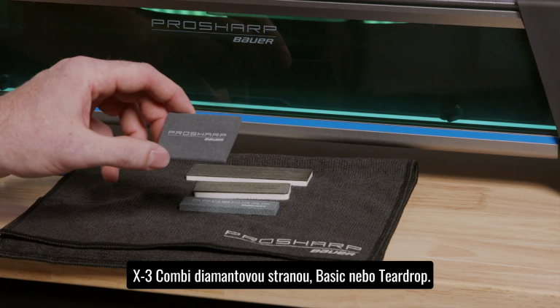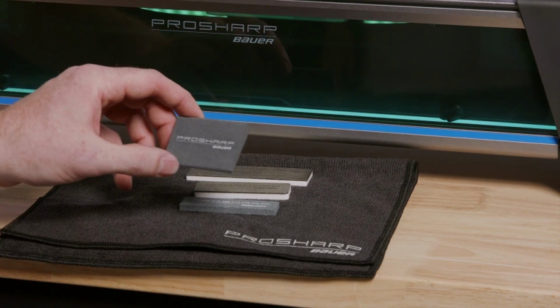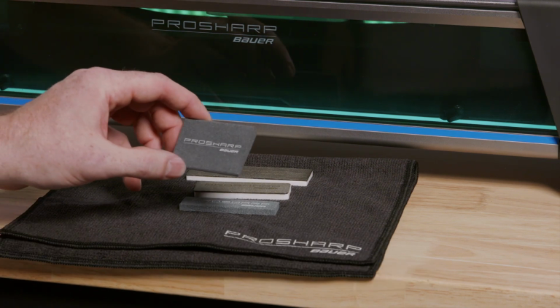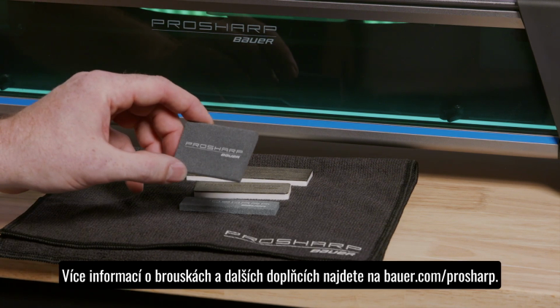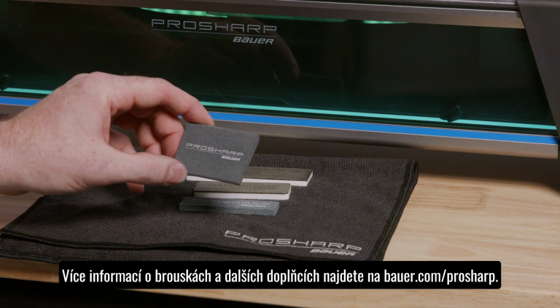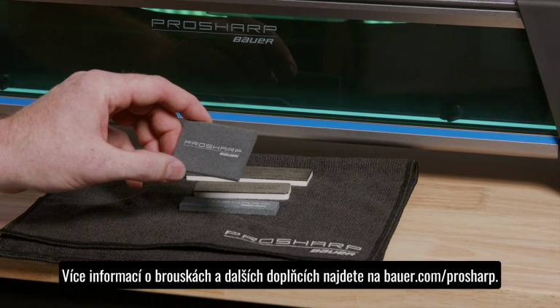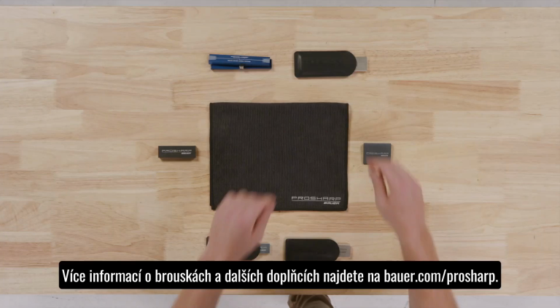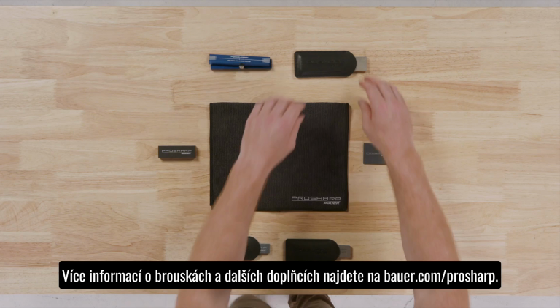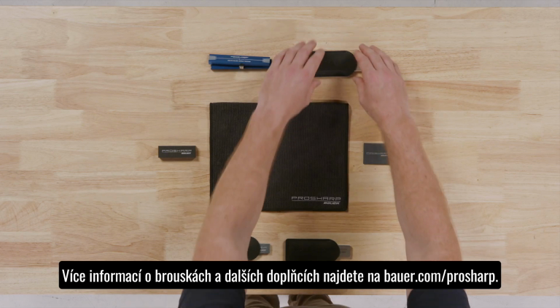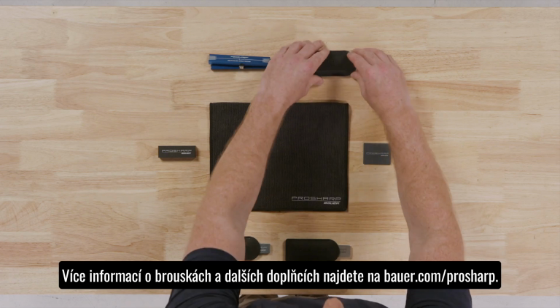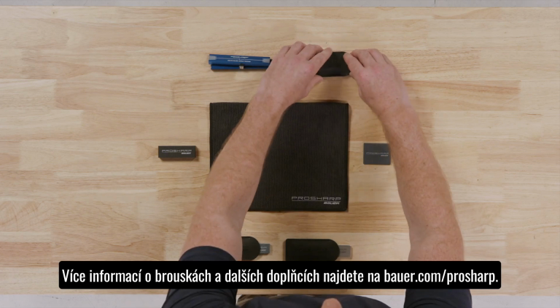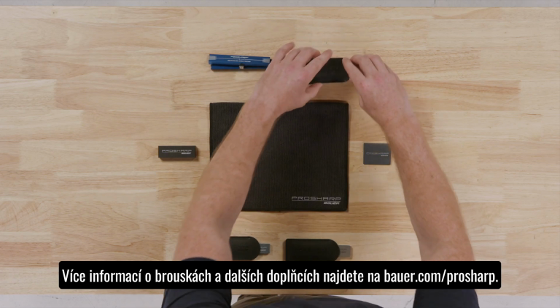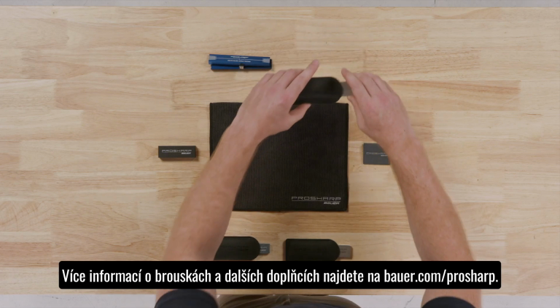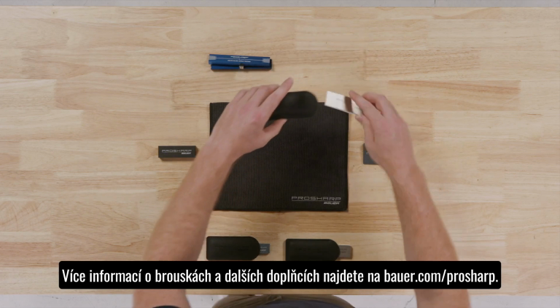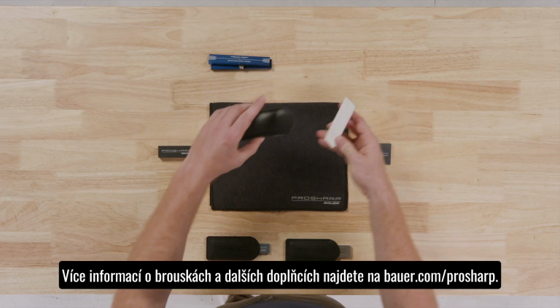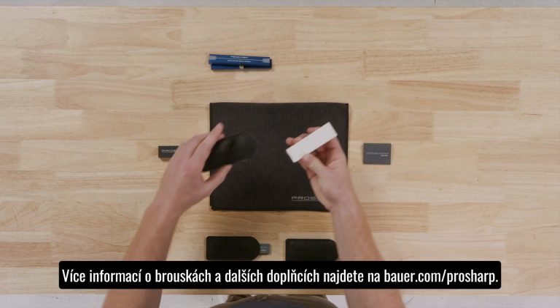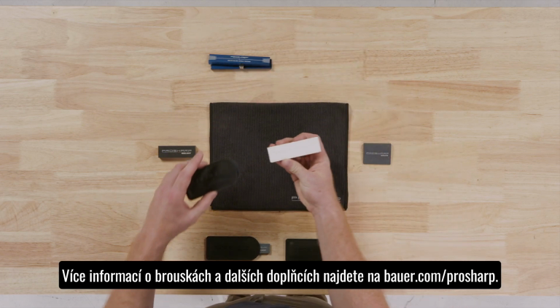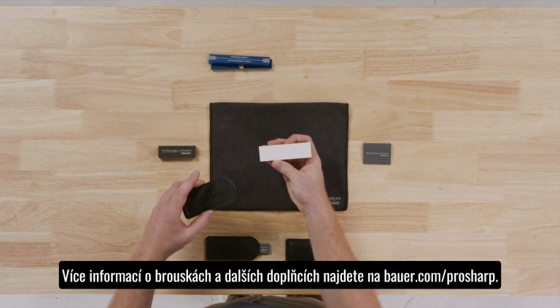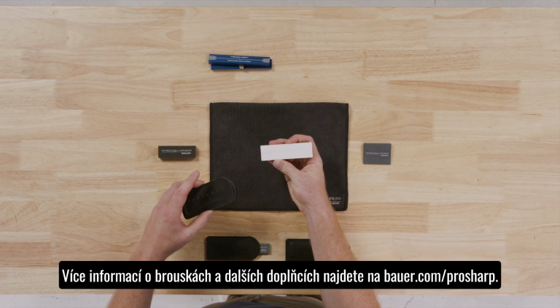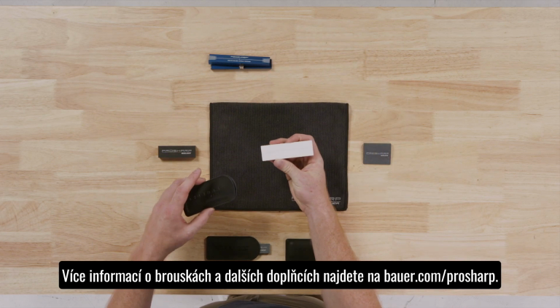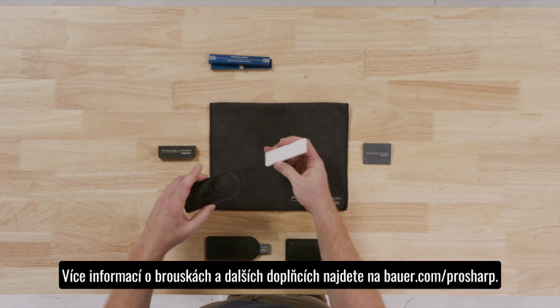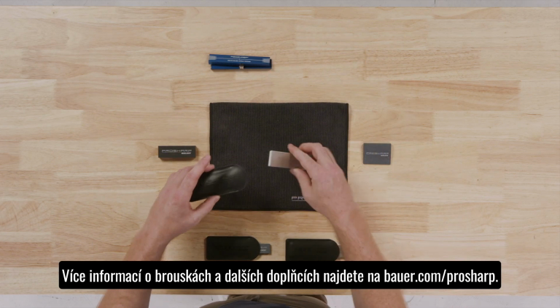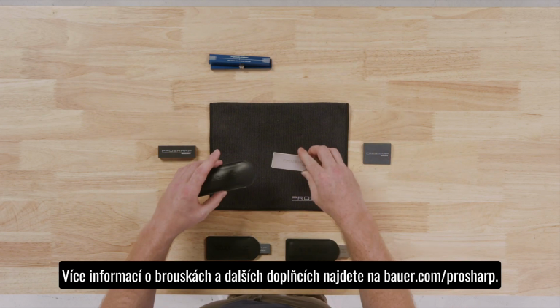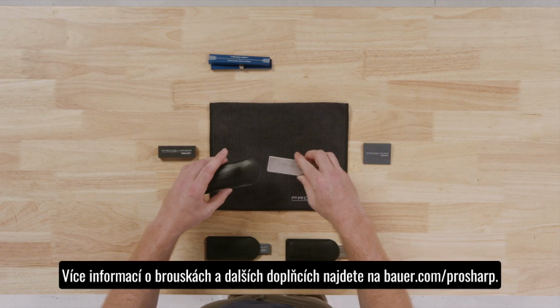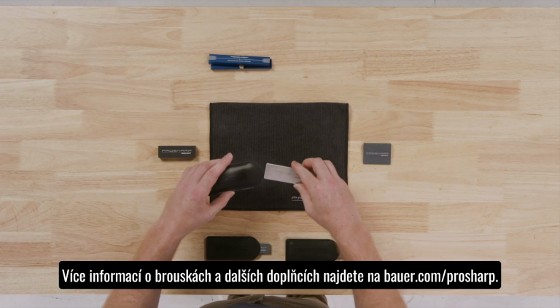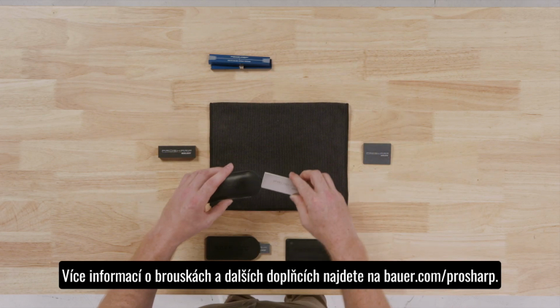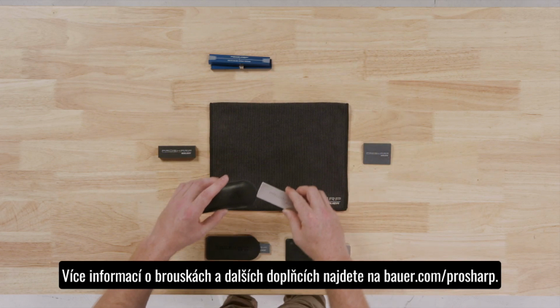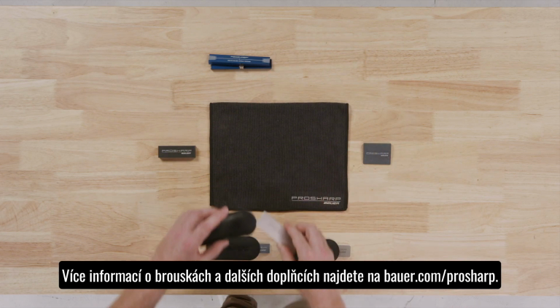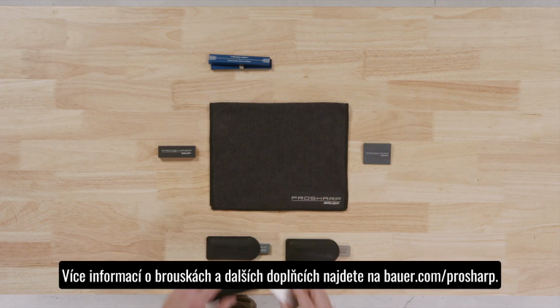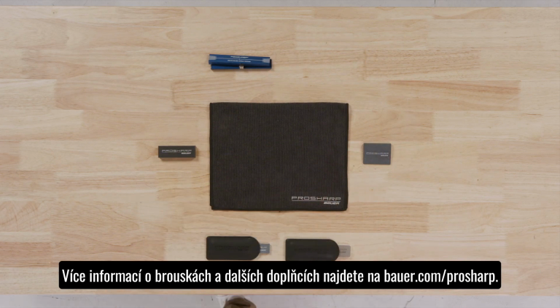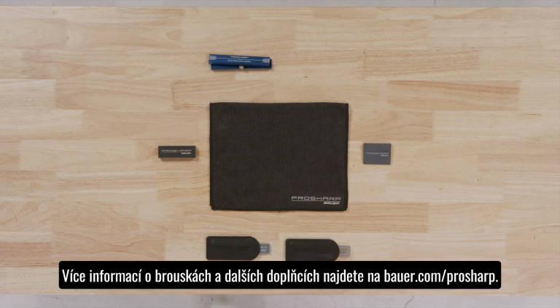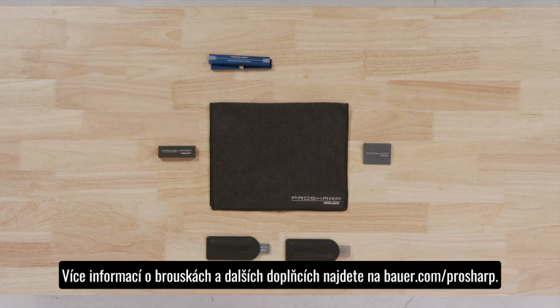For more information on hones and other accessories, please visit bower.com/pro-sharp.